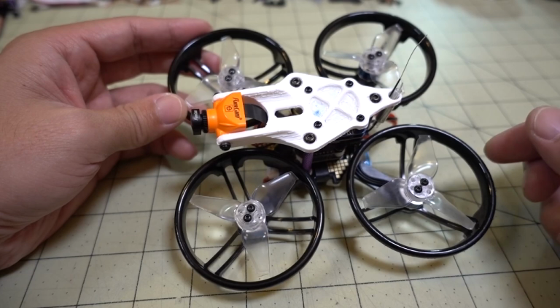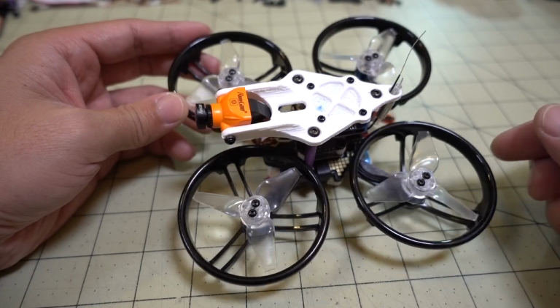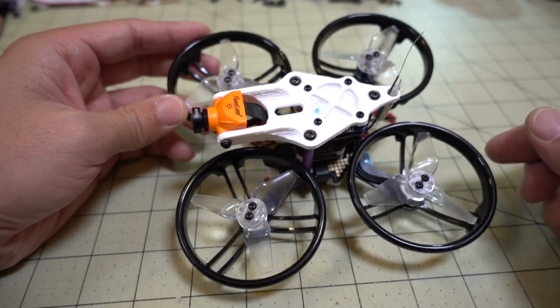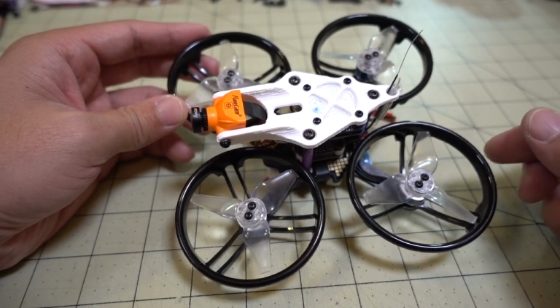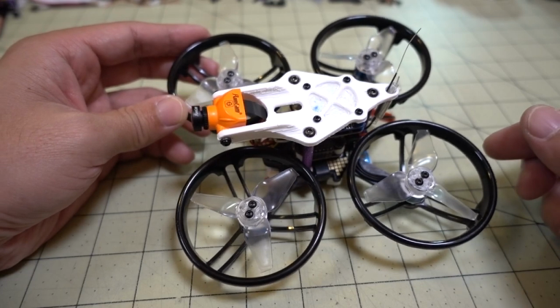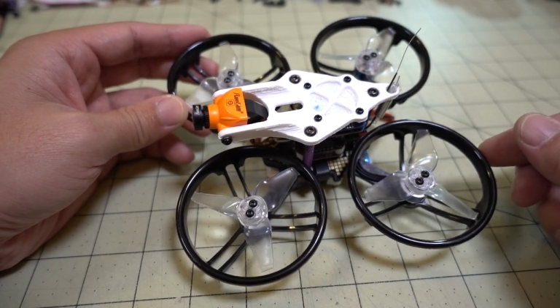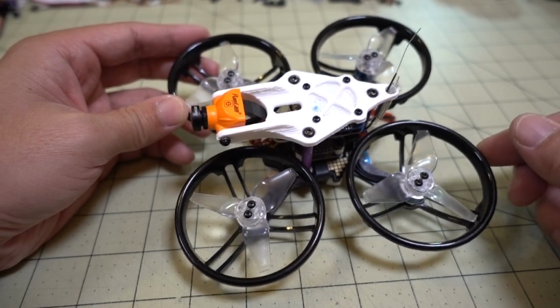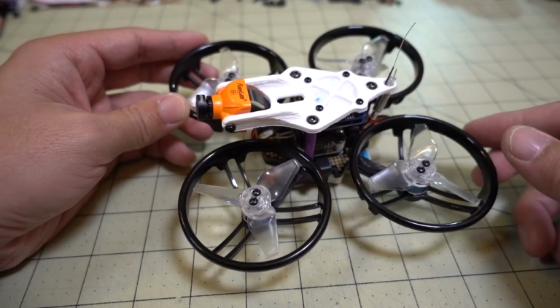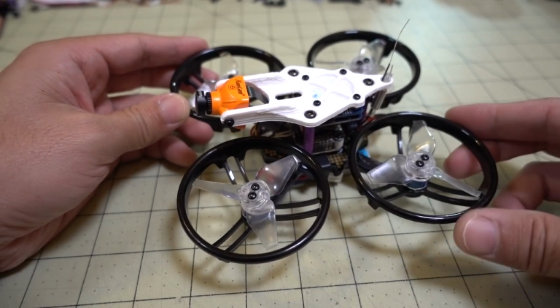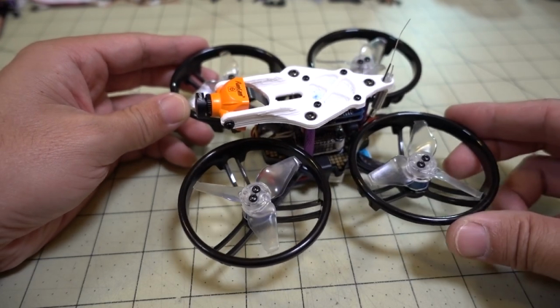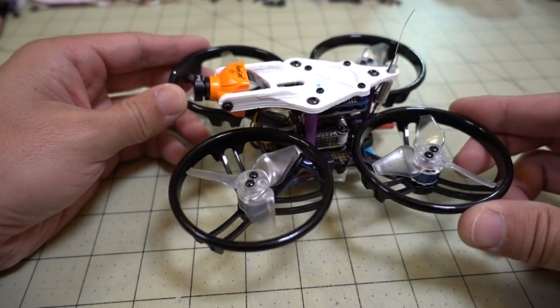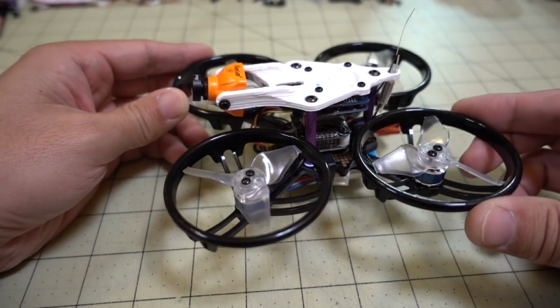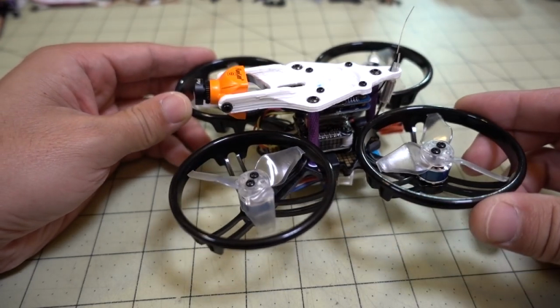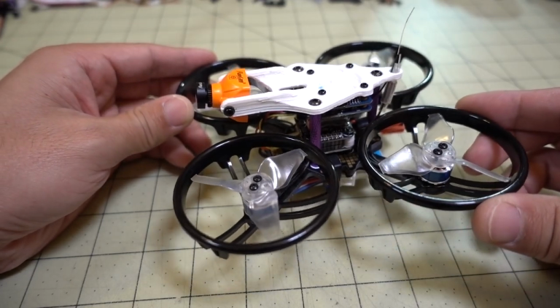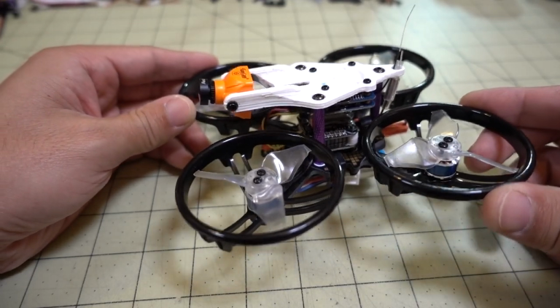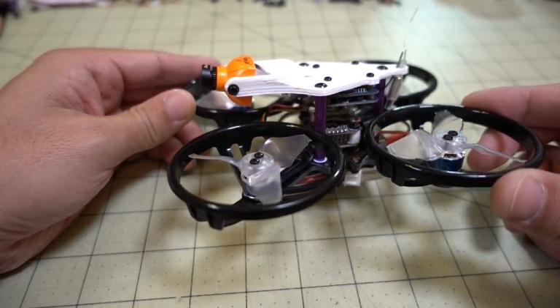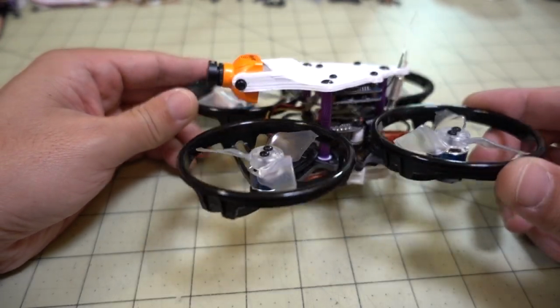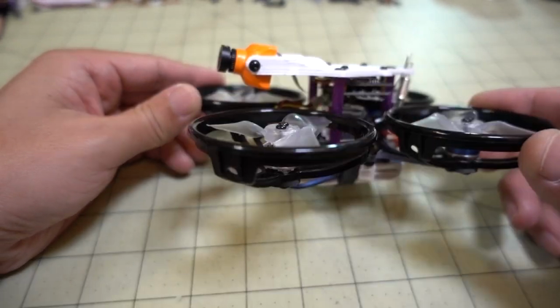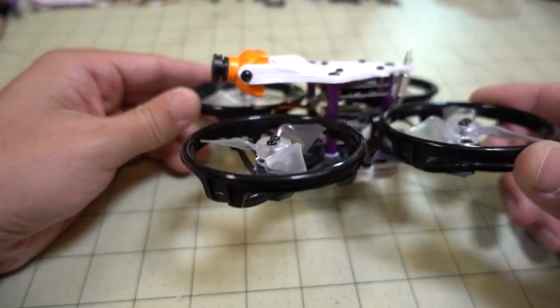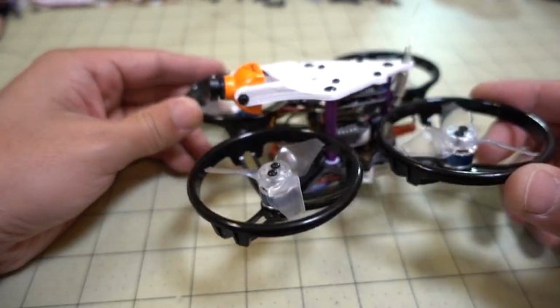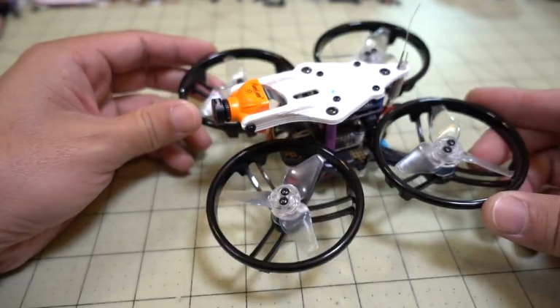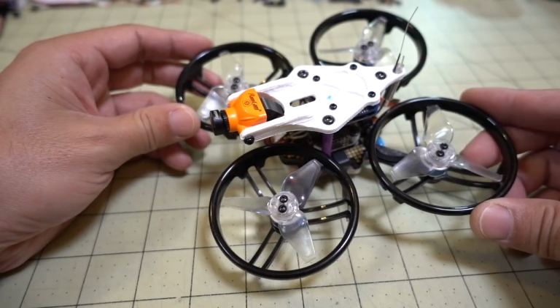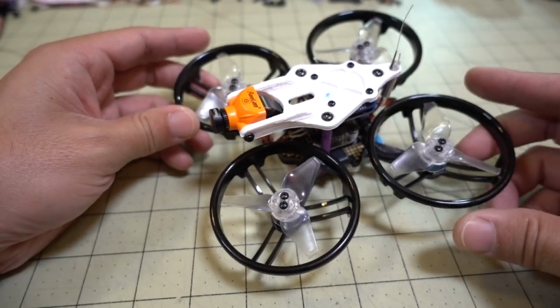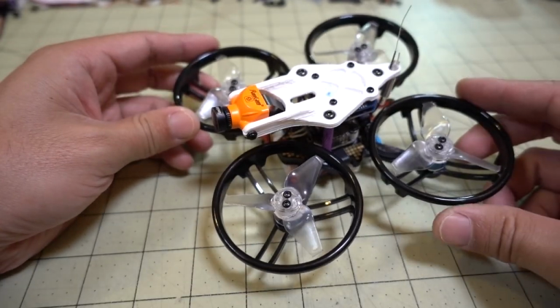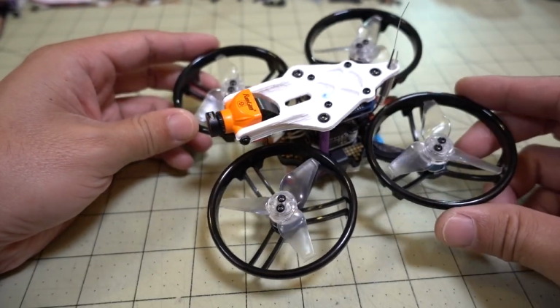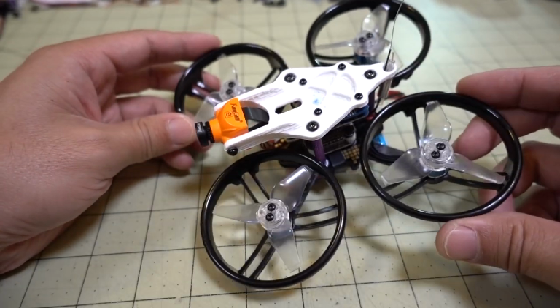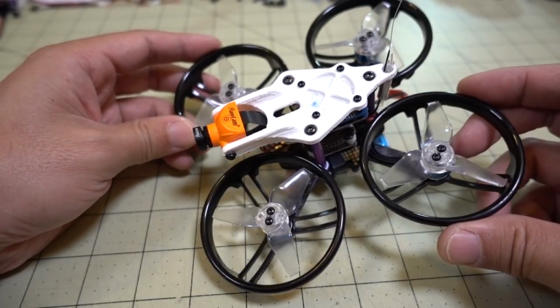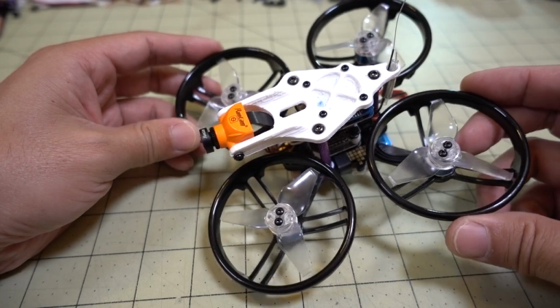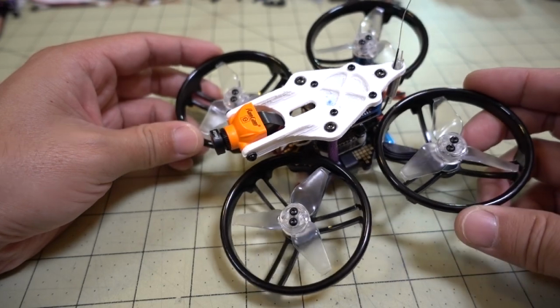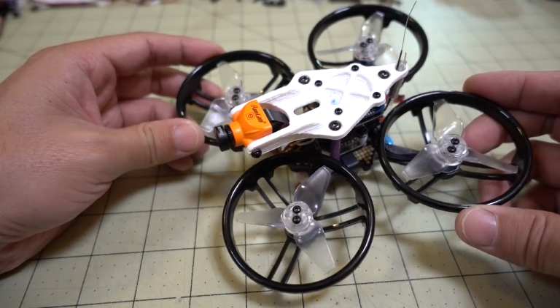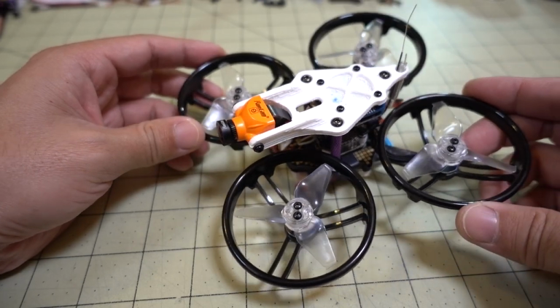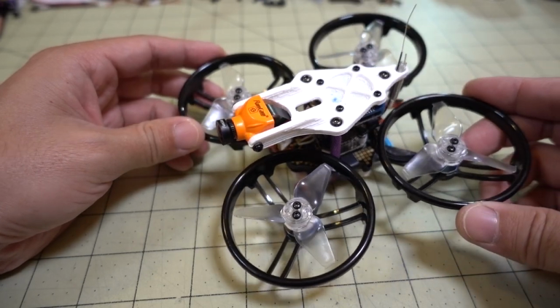If you bump into something, you're not going to break any props or cause it to crash right away. You can take a few bumps while you're flying slow.